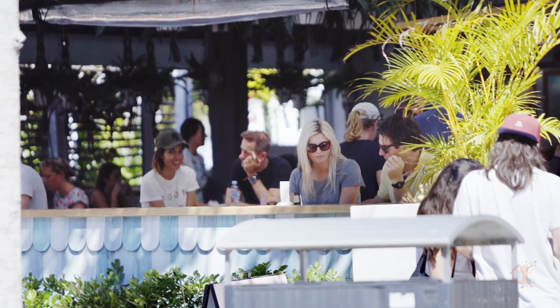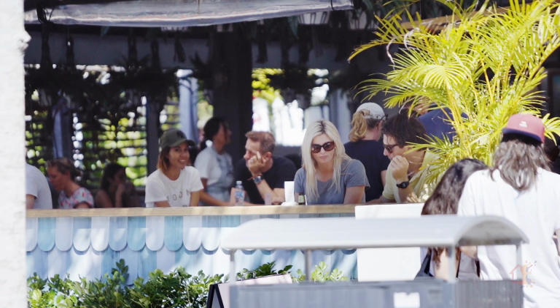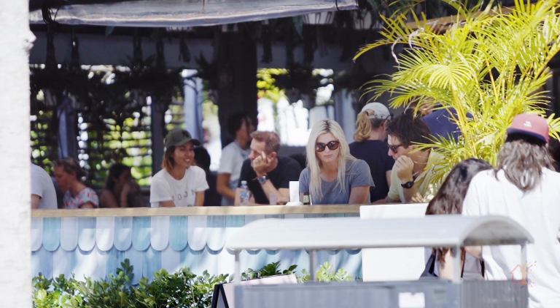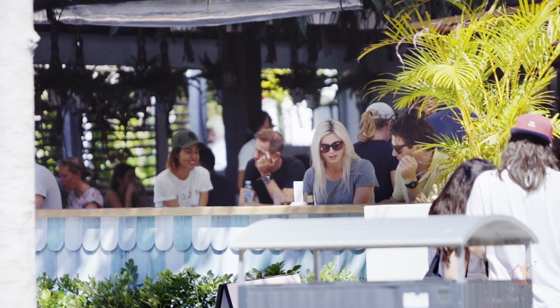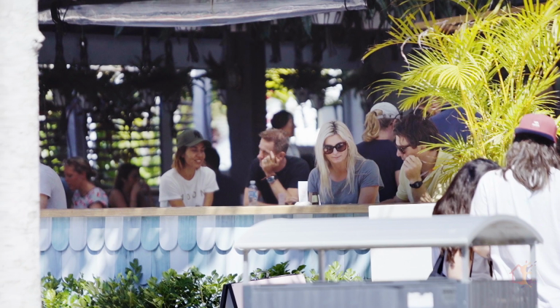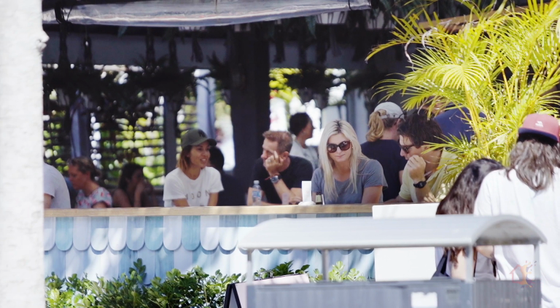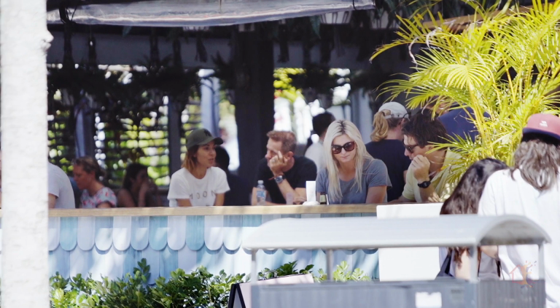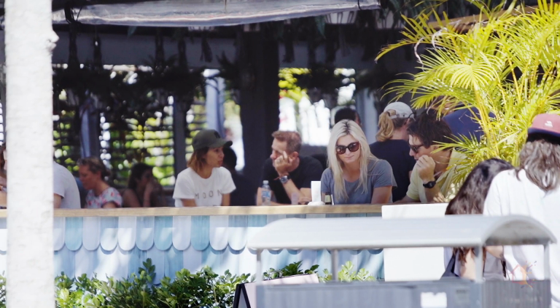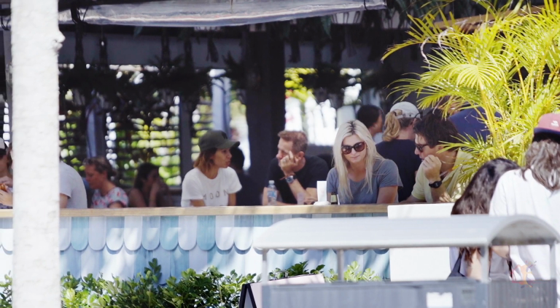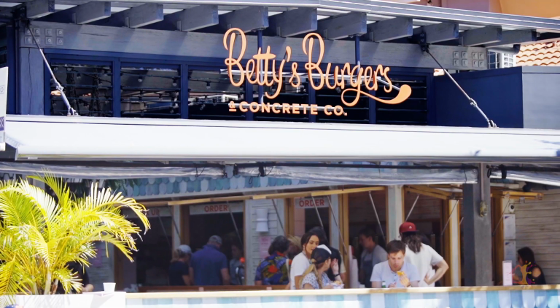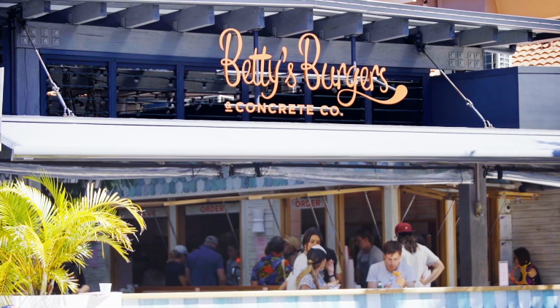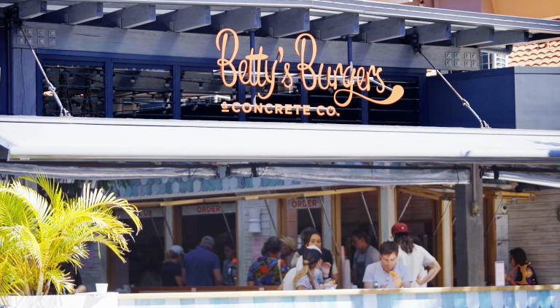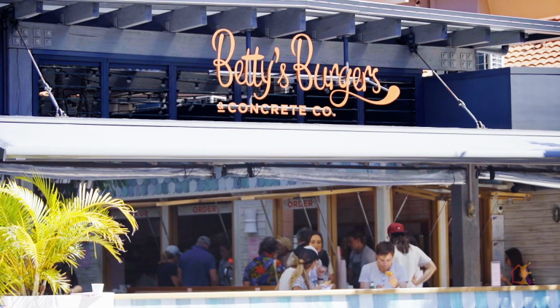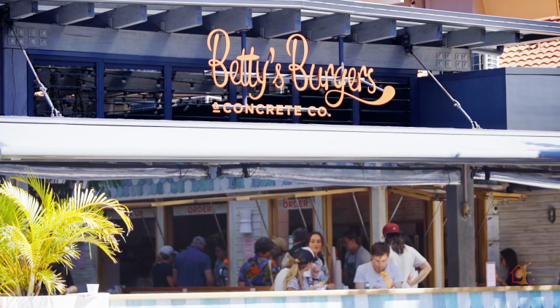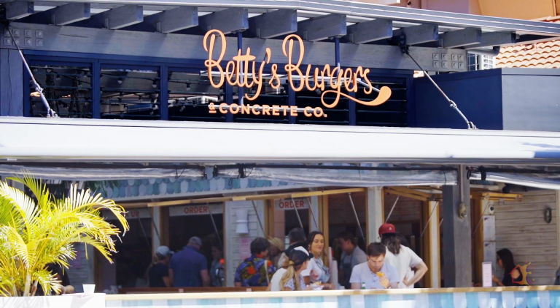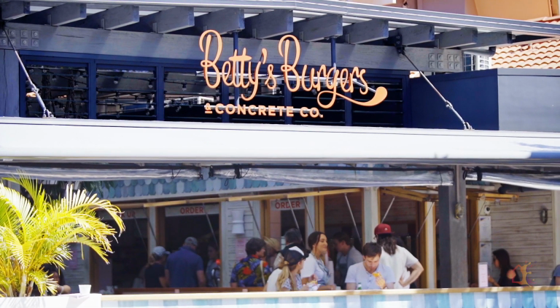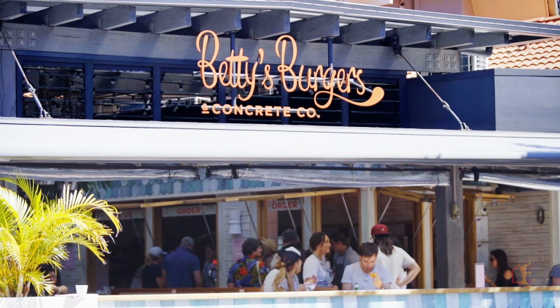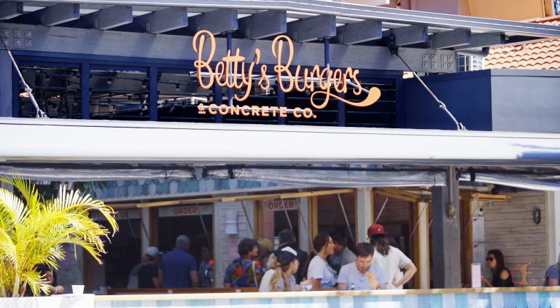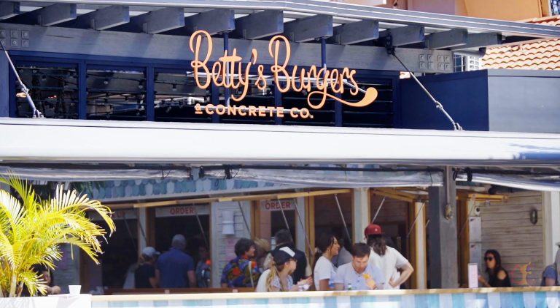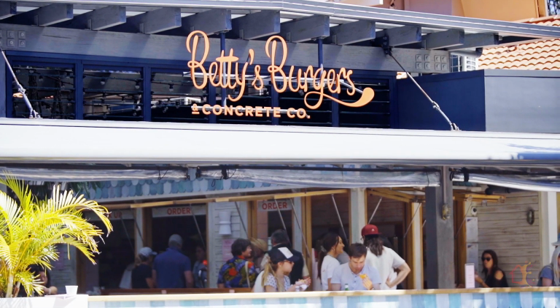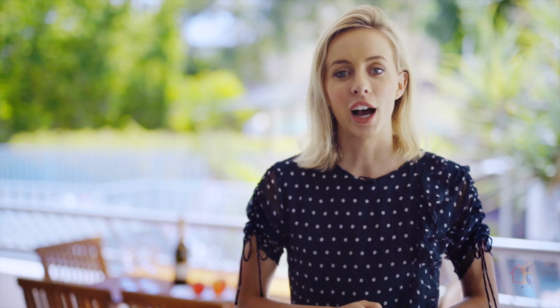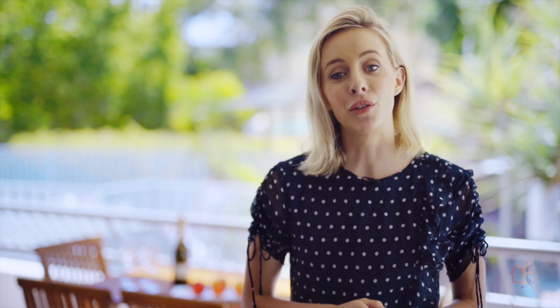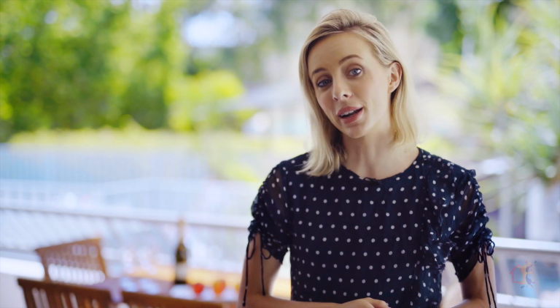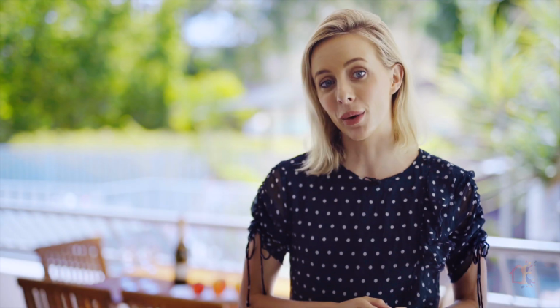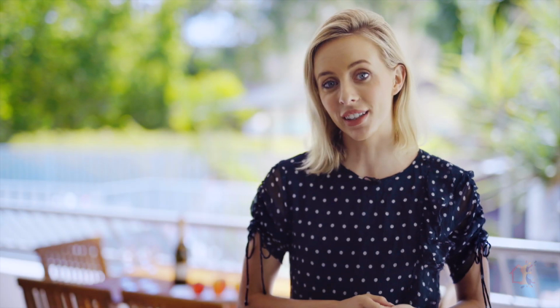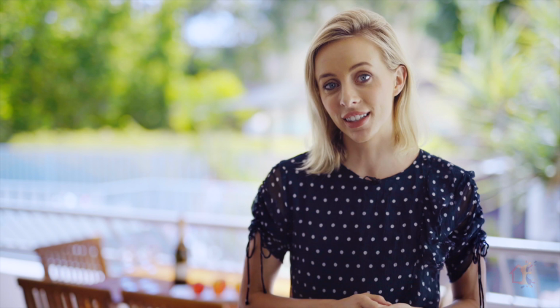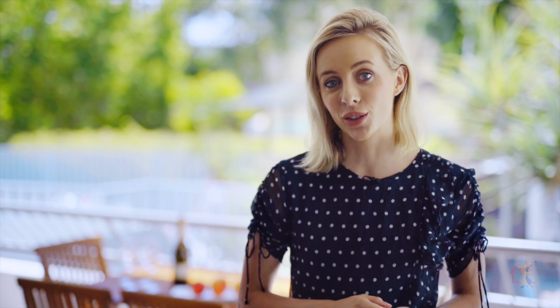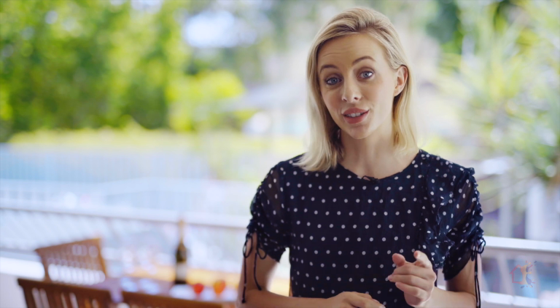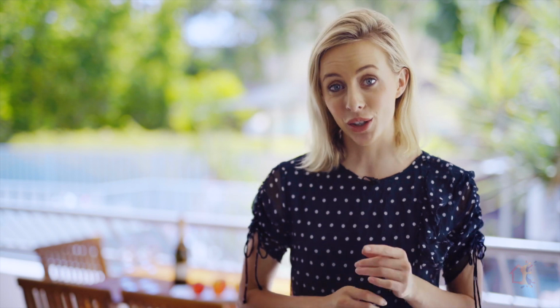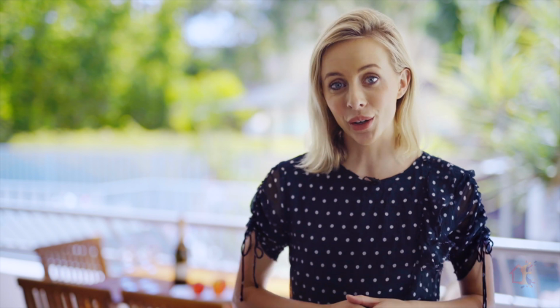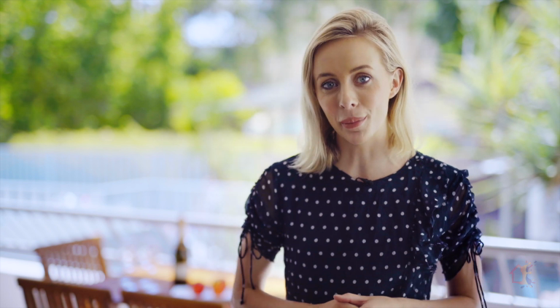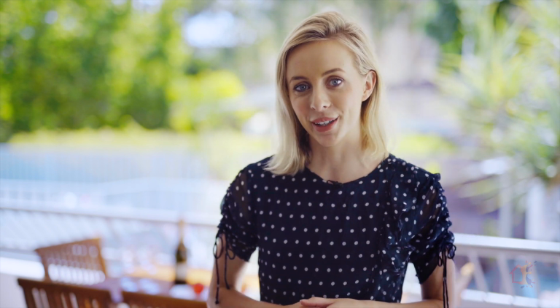Here all of Noosa is at your doorstep — the shopping, the restaurants, the beach. I'm off to Betty's Burgers, so I'll see you when you're up here.